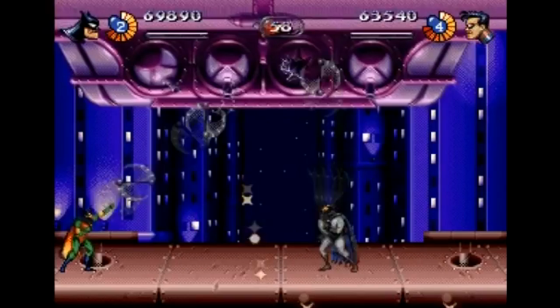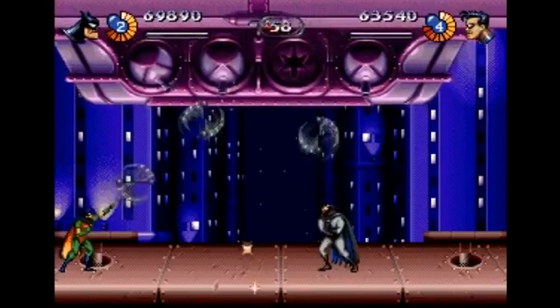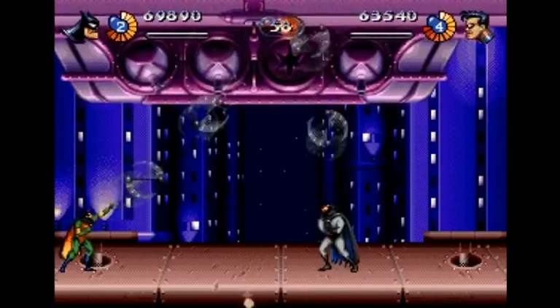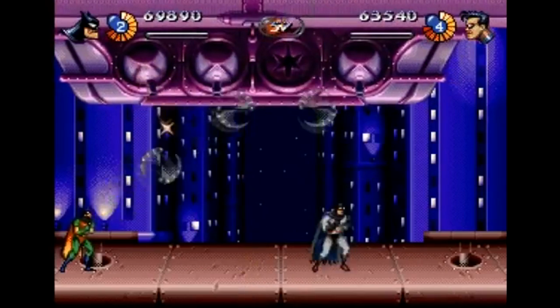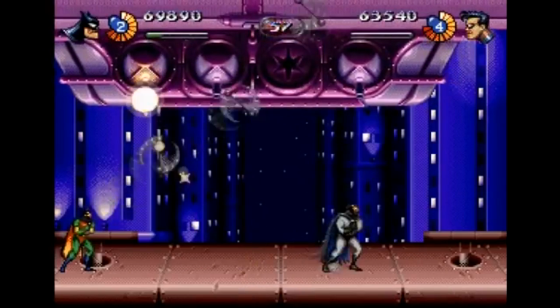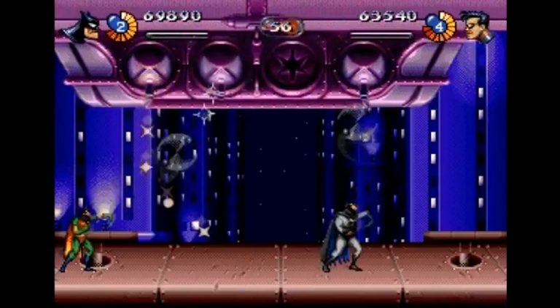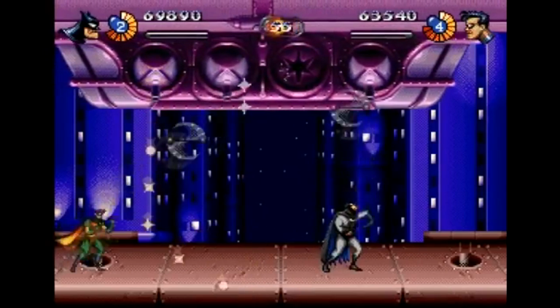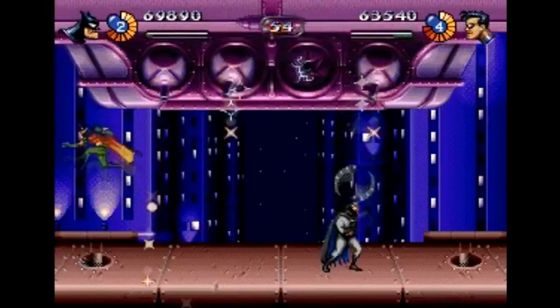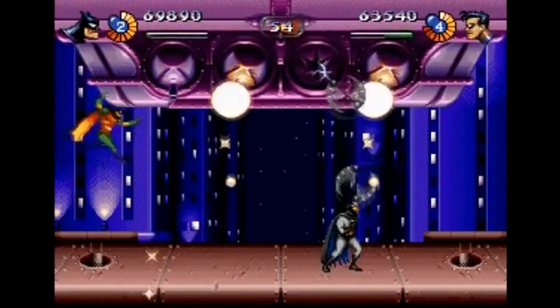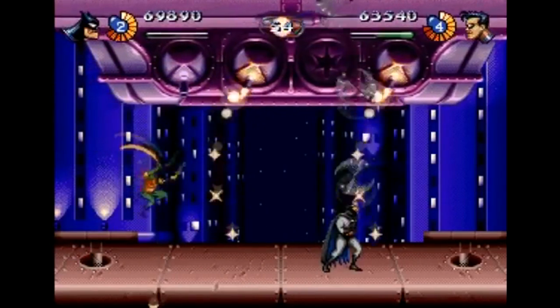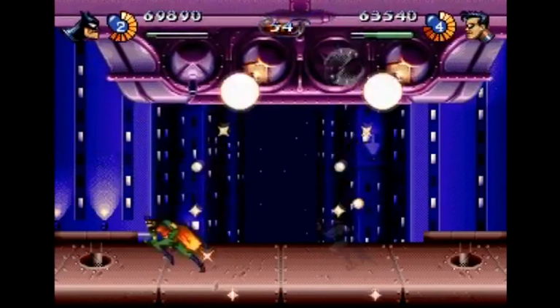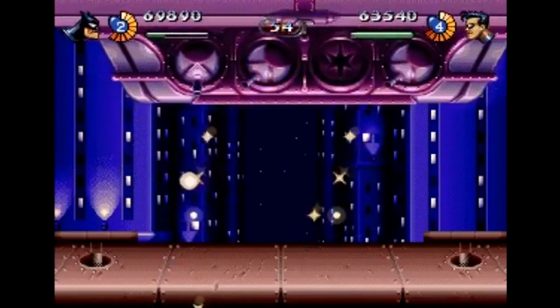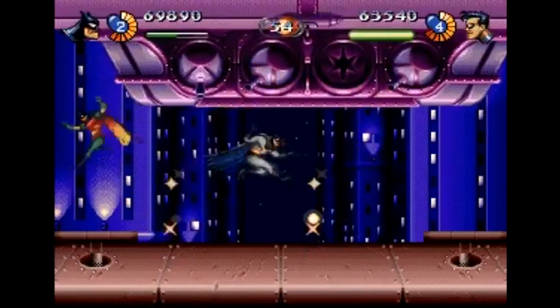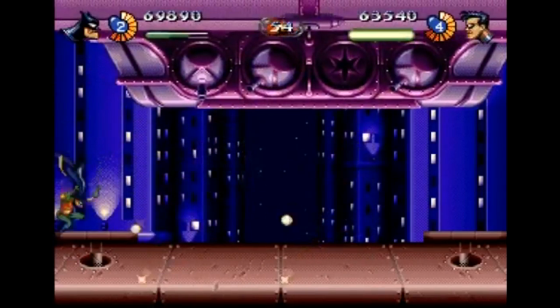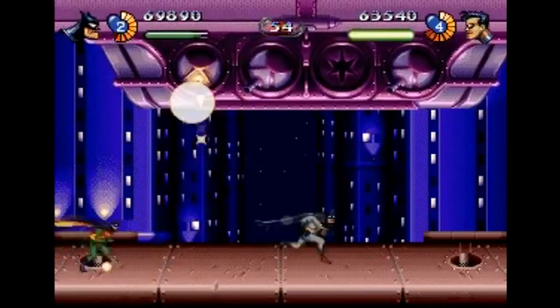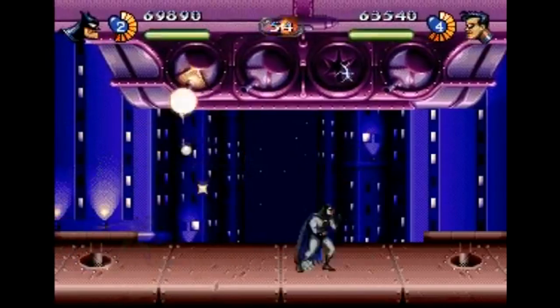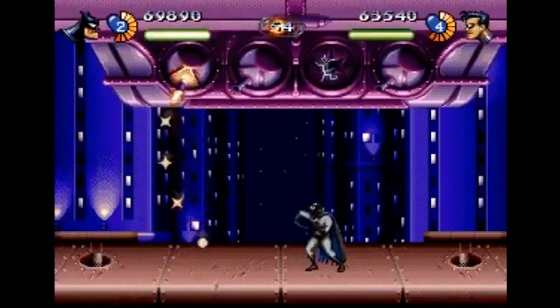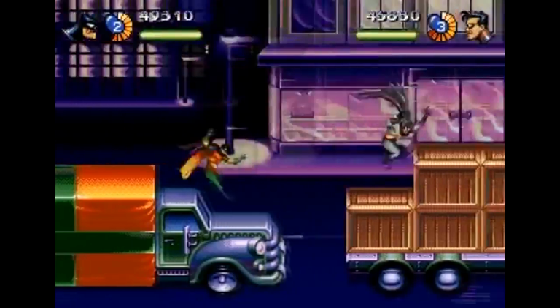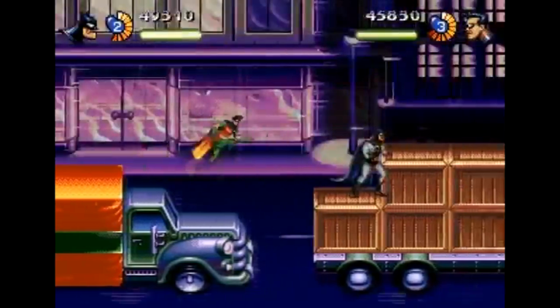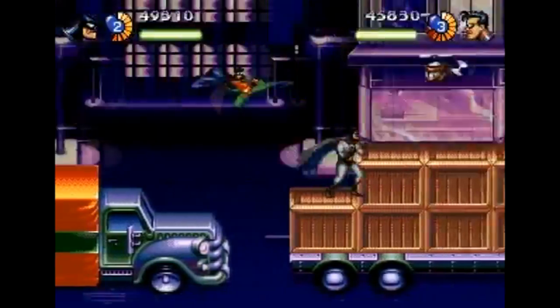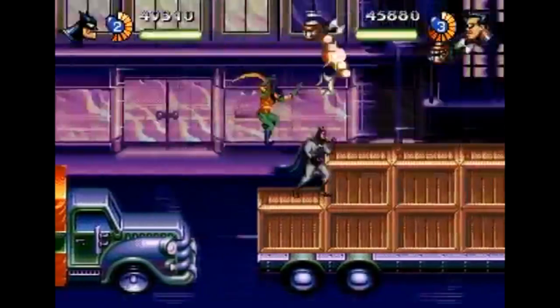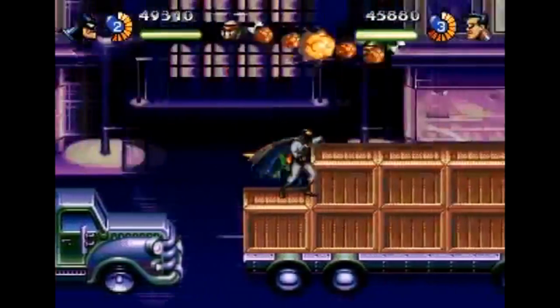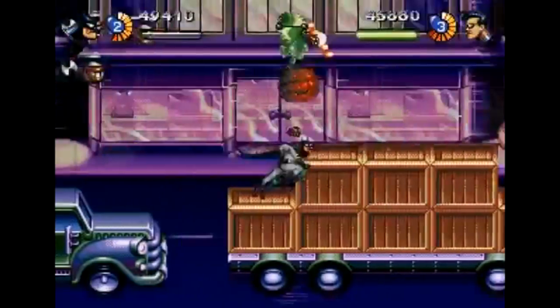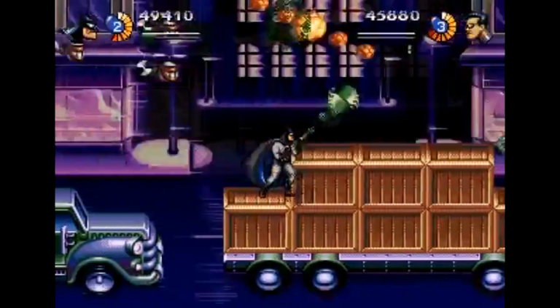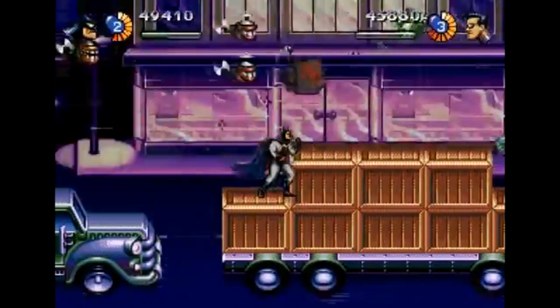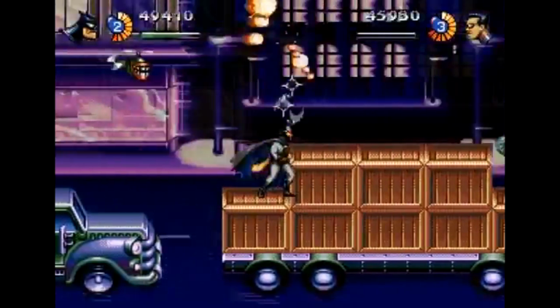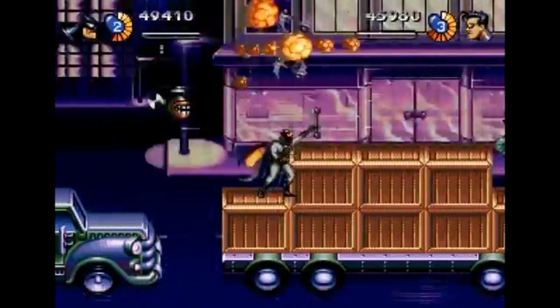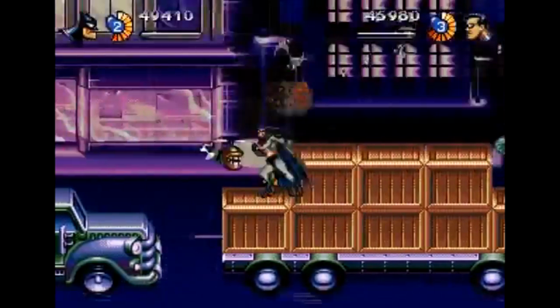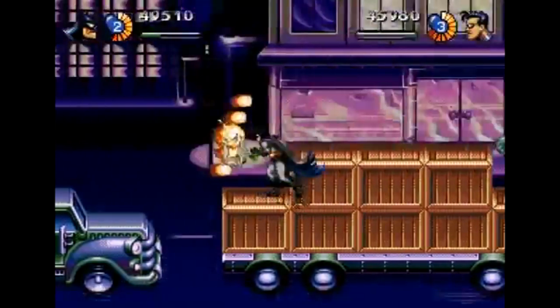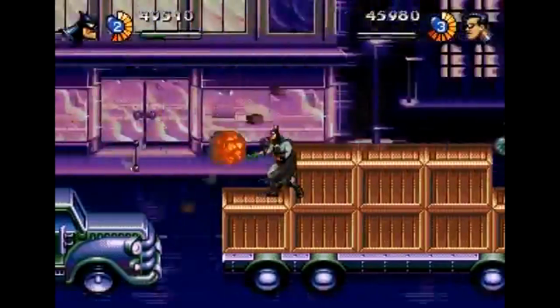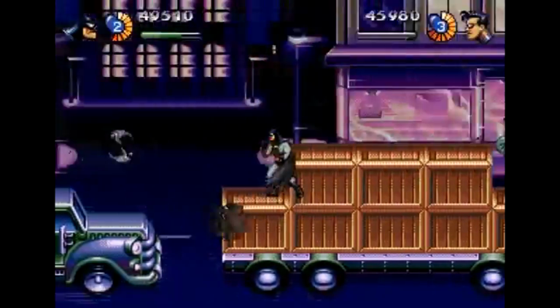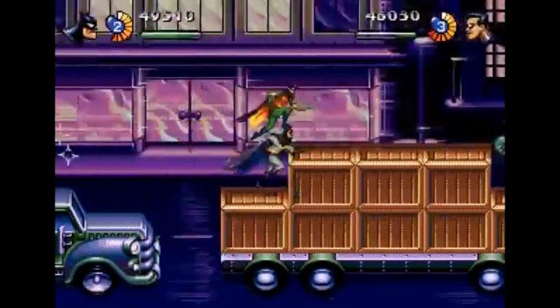The gameplay is self-explanatory. You can play as either Batman or Robin, or both at the same time with a second player, and of course that's always a nice feature.